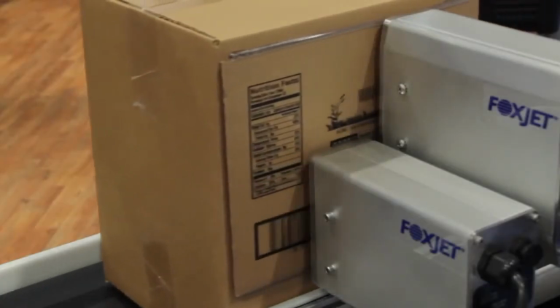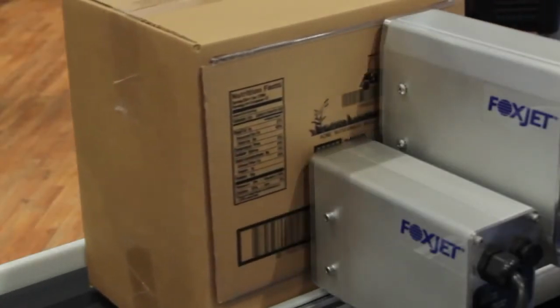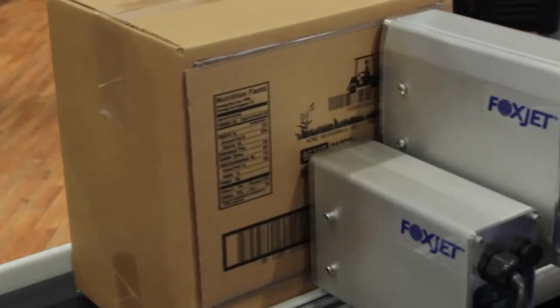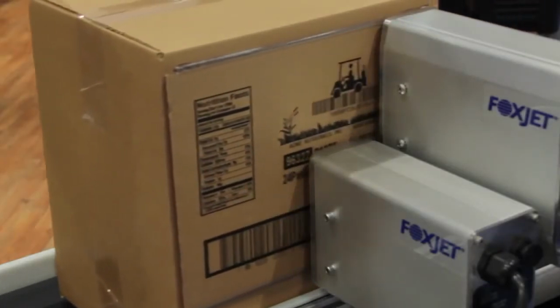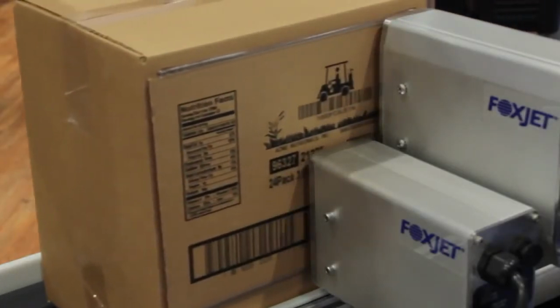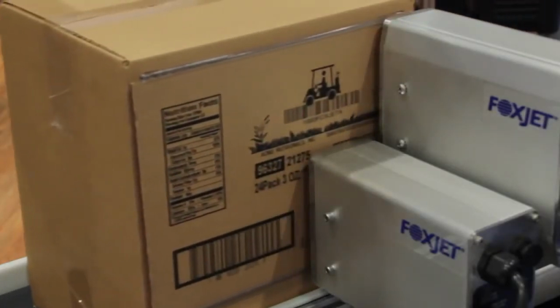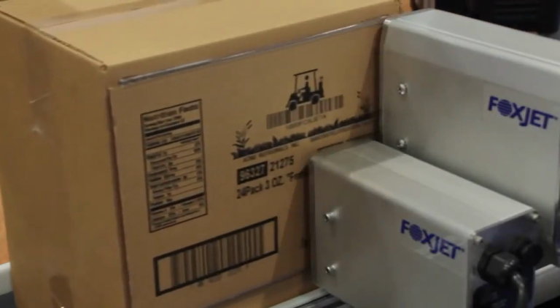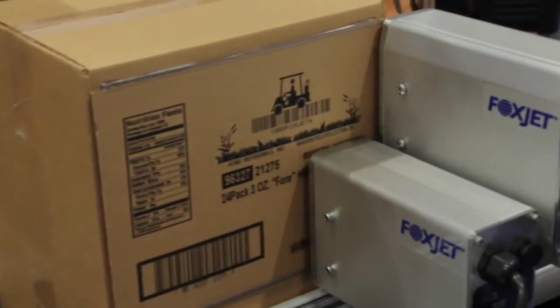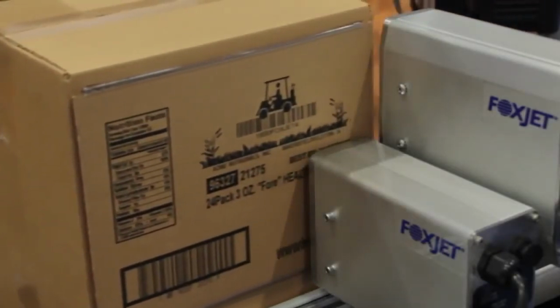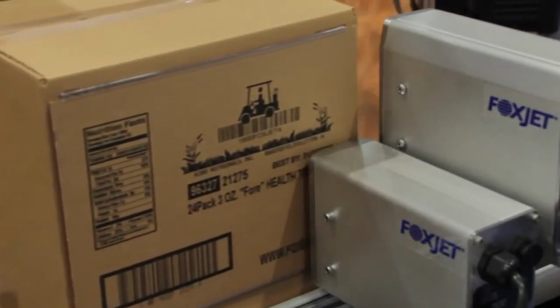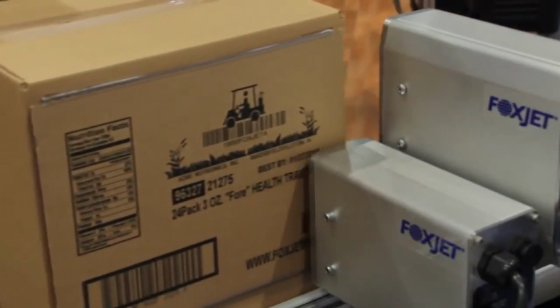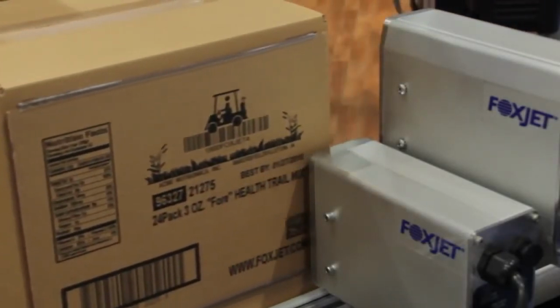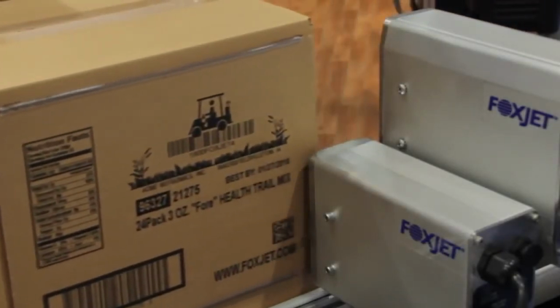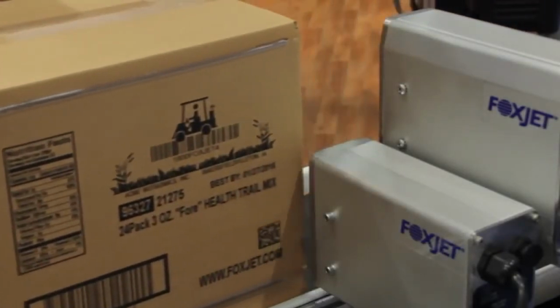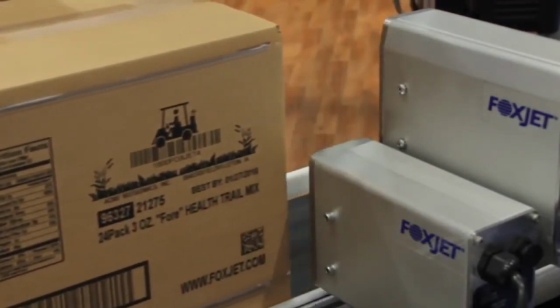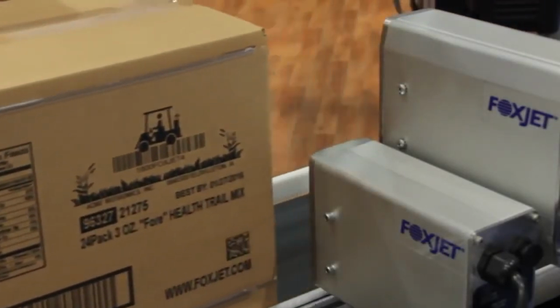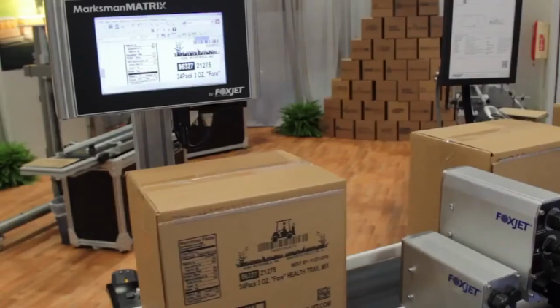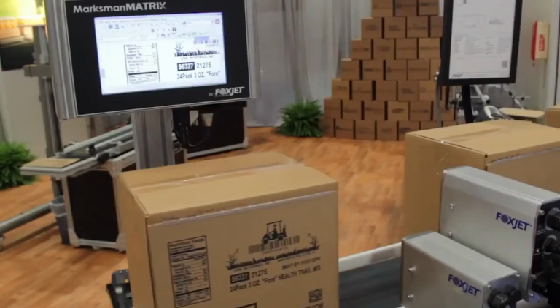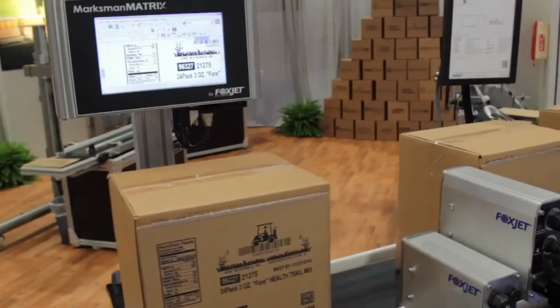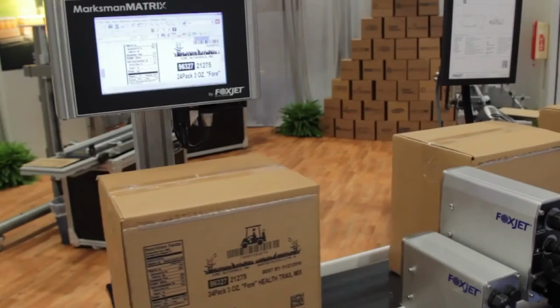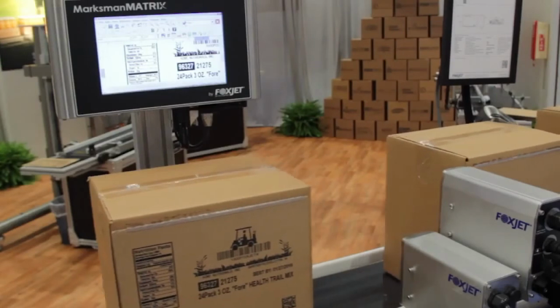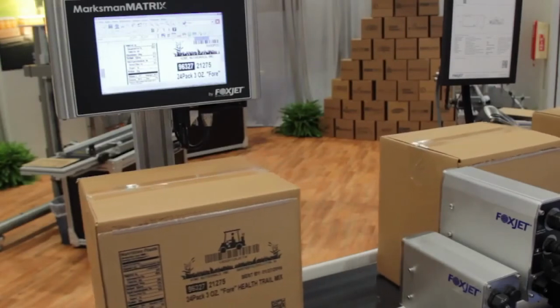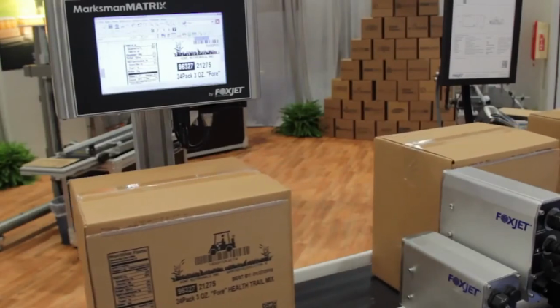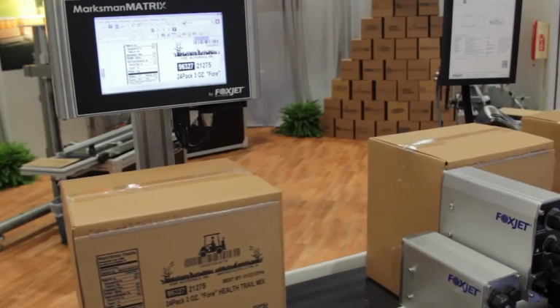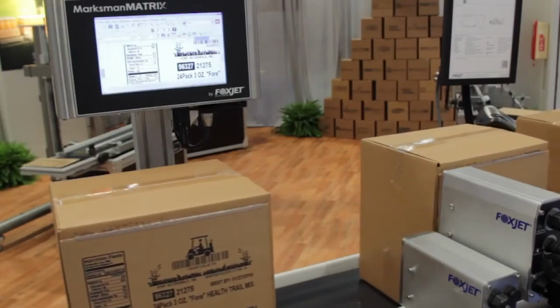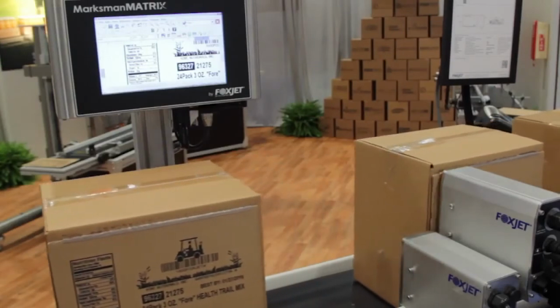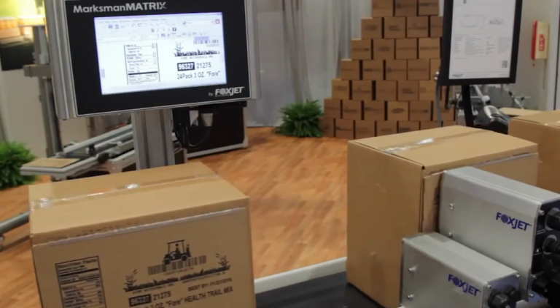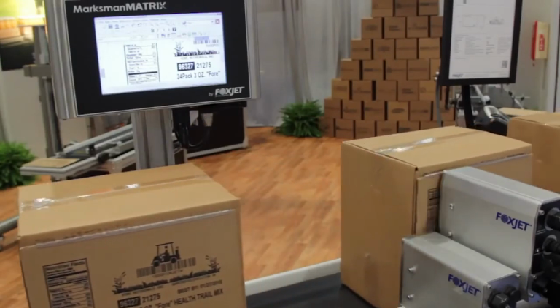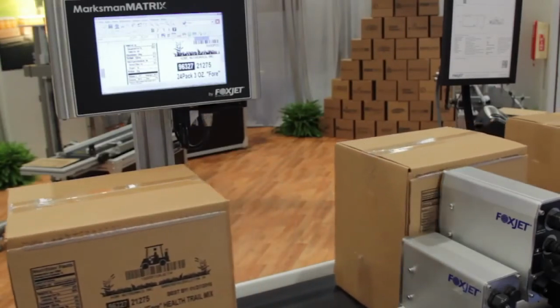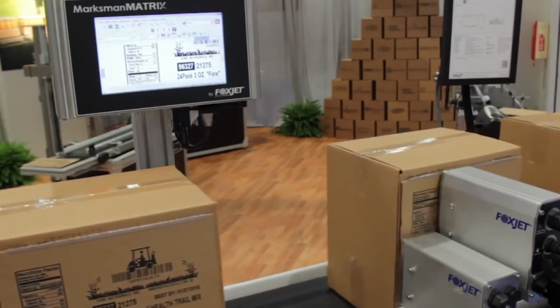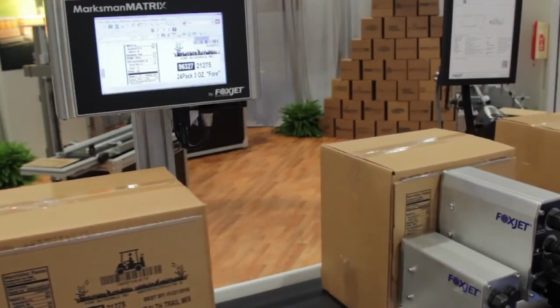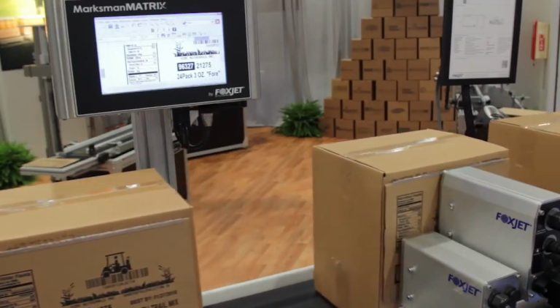If you want to do high-resolution inkjet printing right, then you want the Foxjet Marksman Matrix controller.